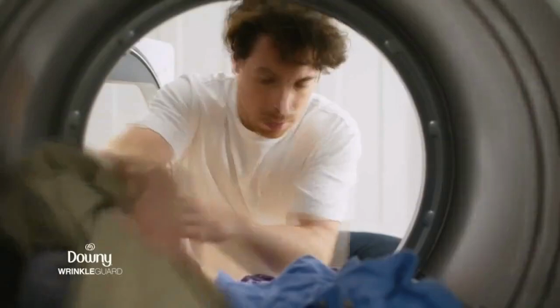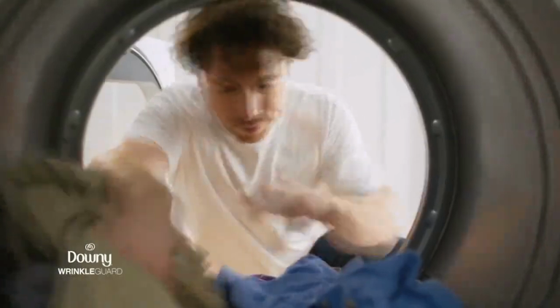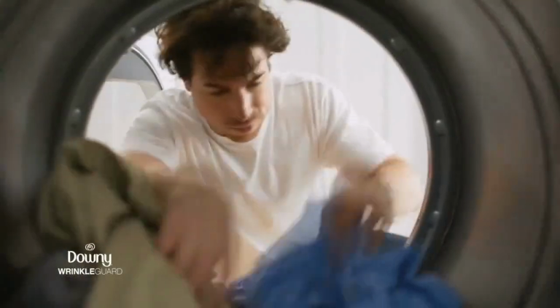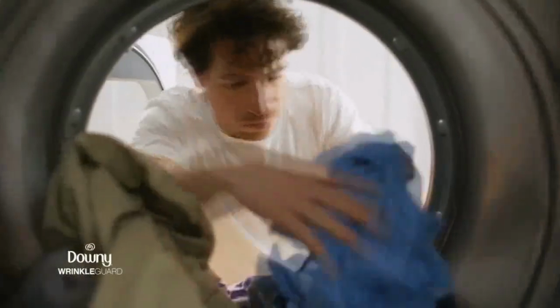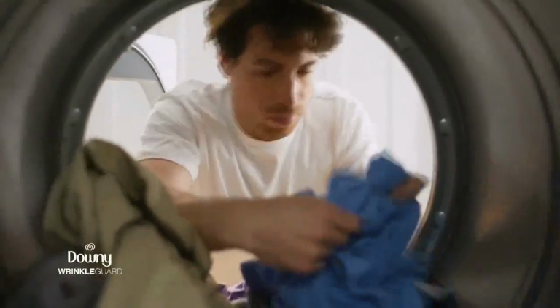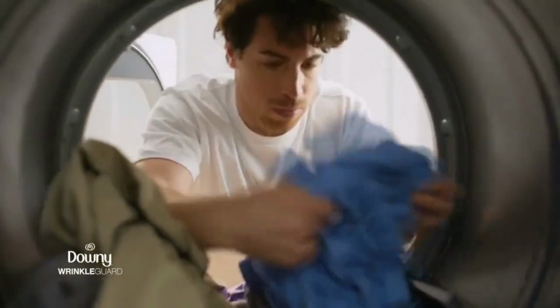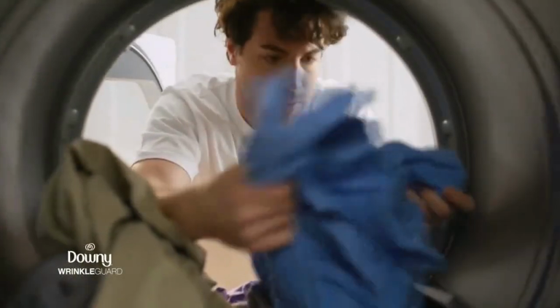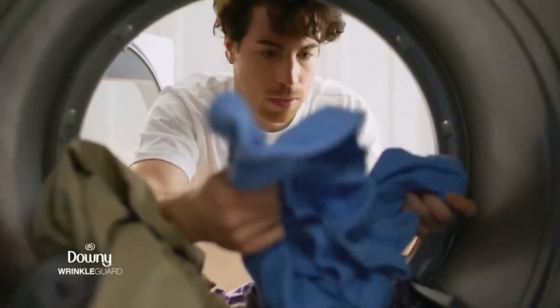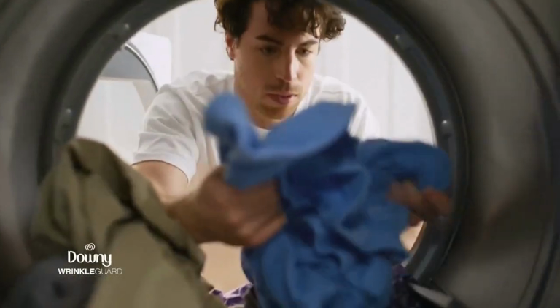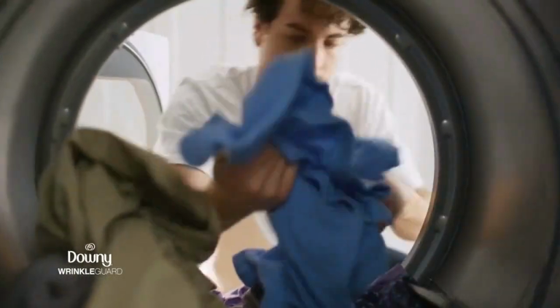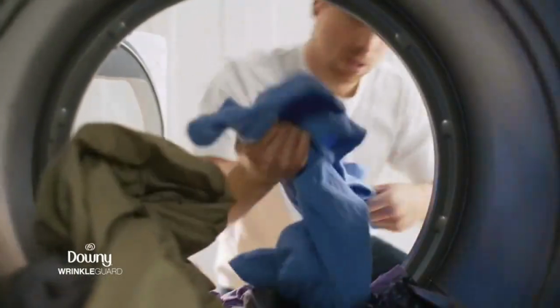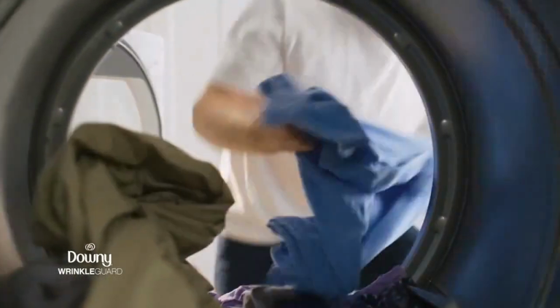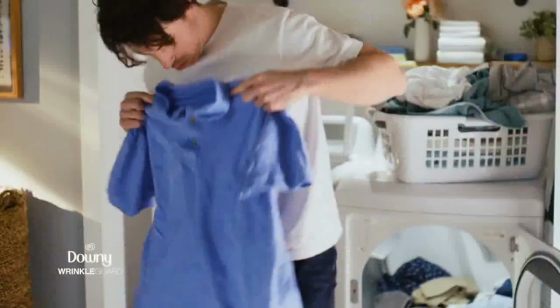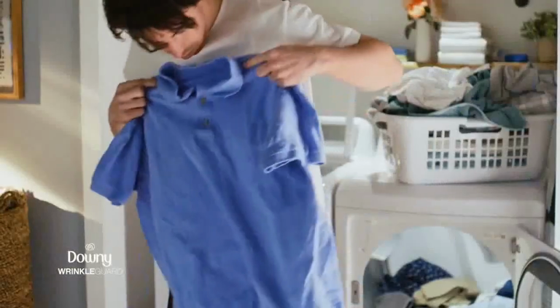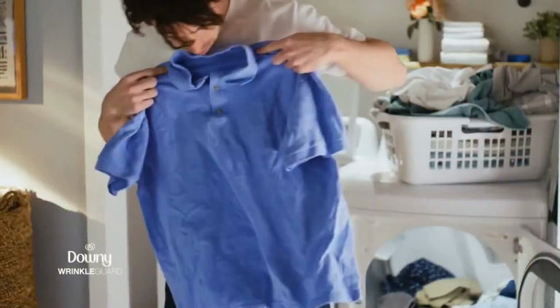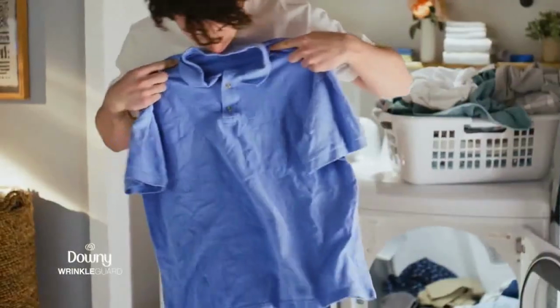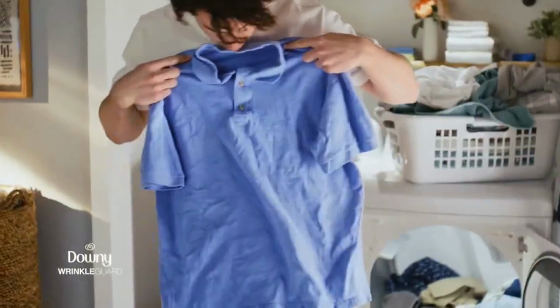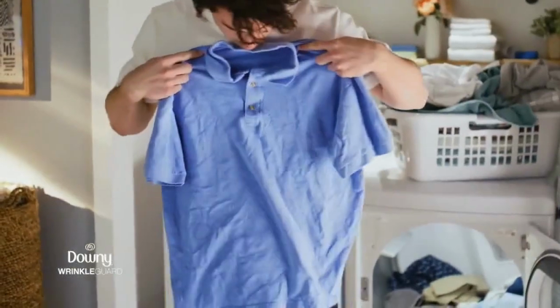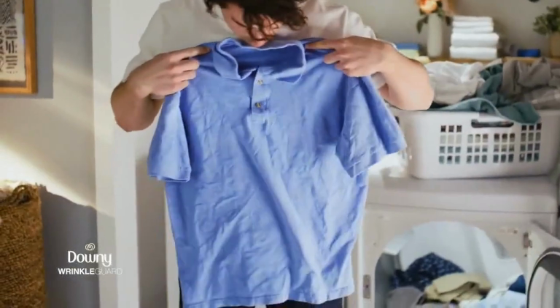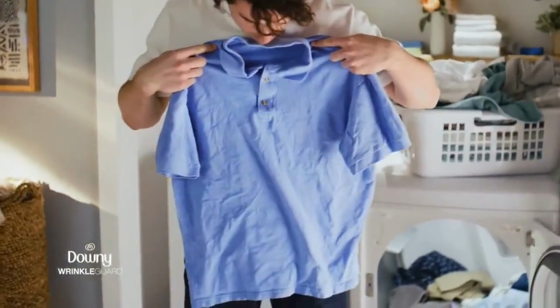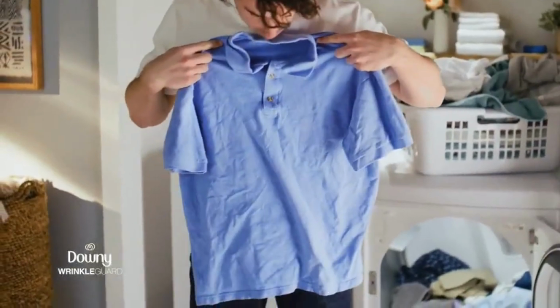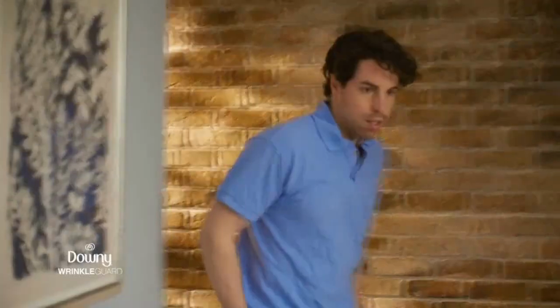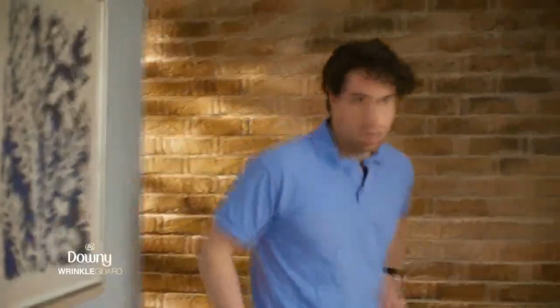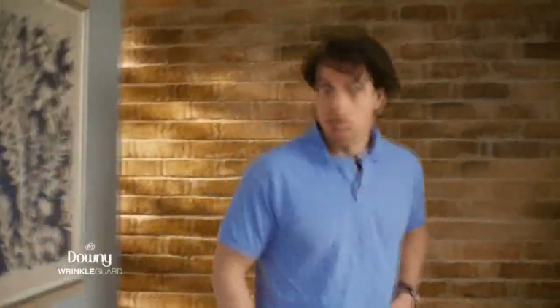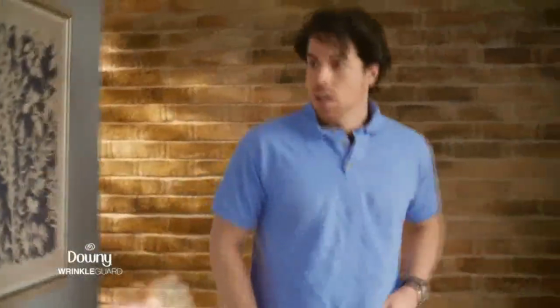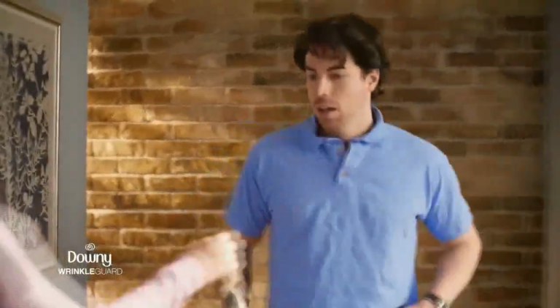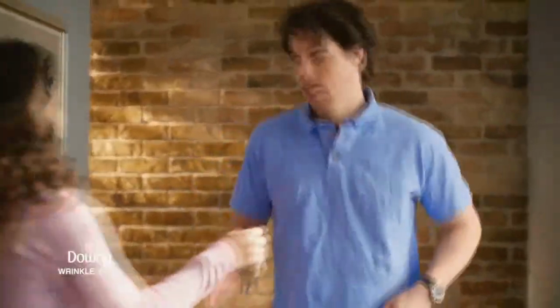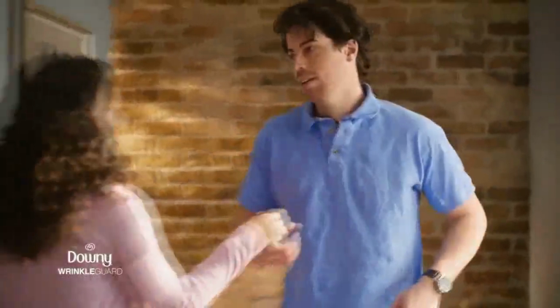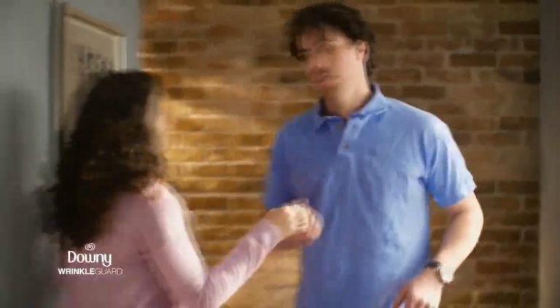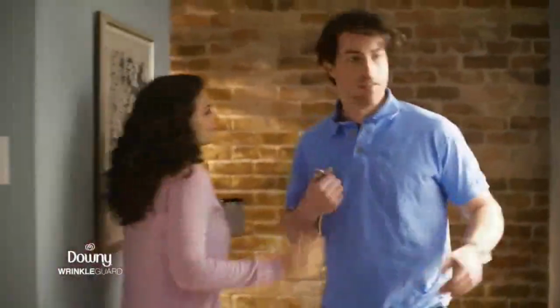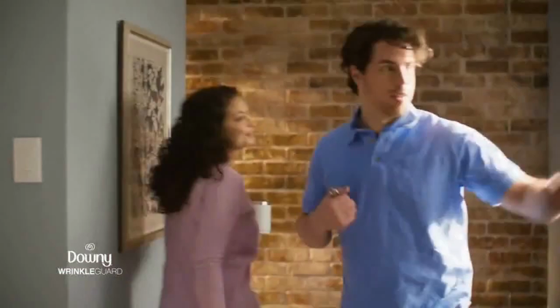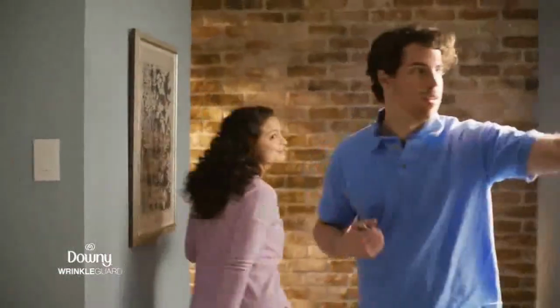Not again! Left the clothes in the dryer, and you don't have time to get rid of wrinkles.